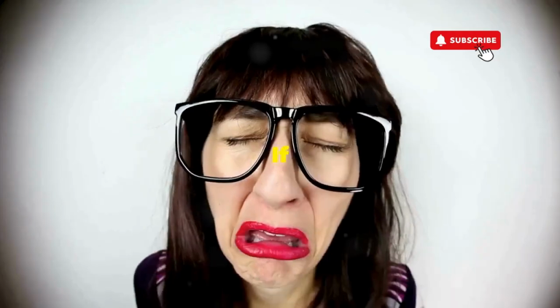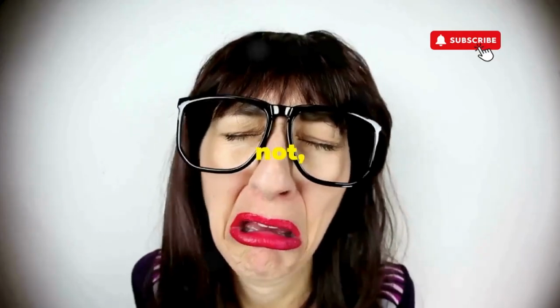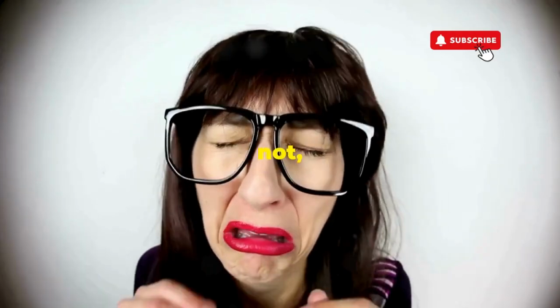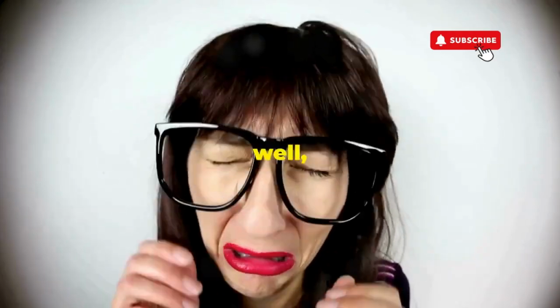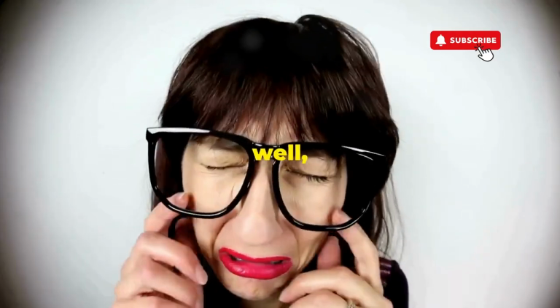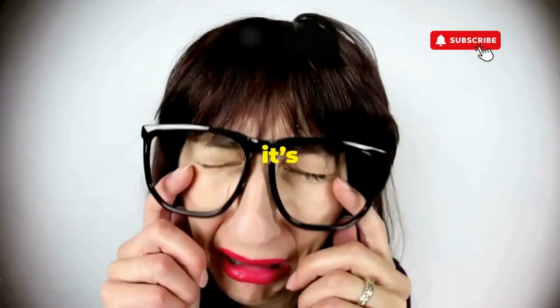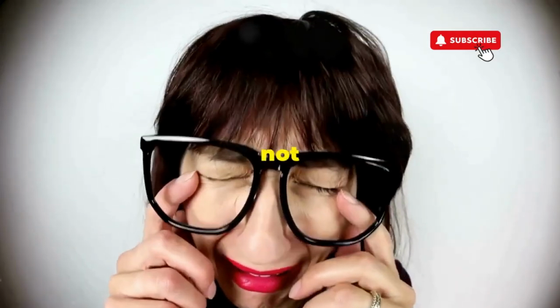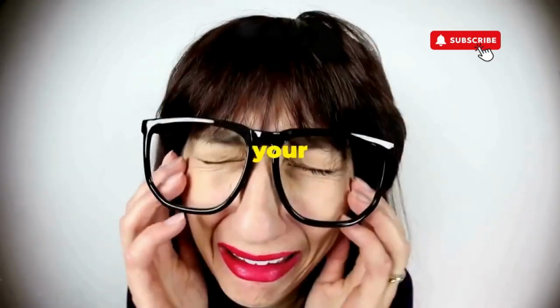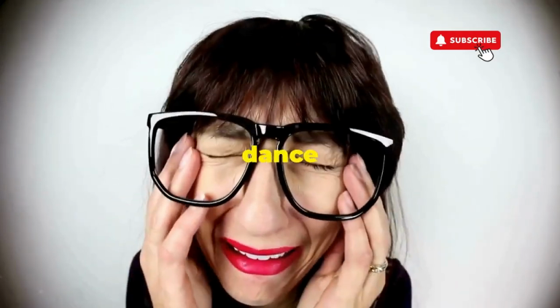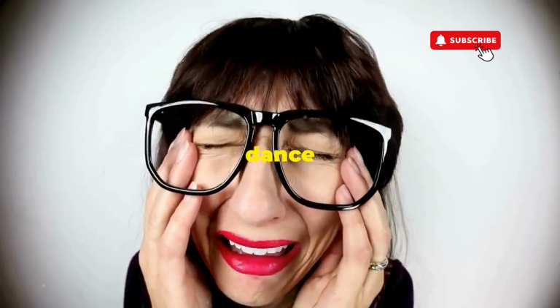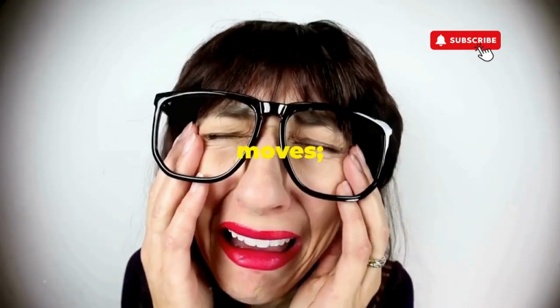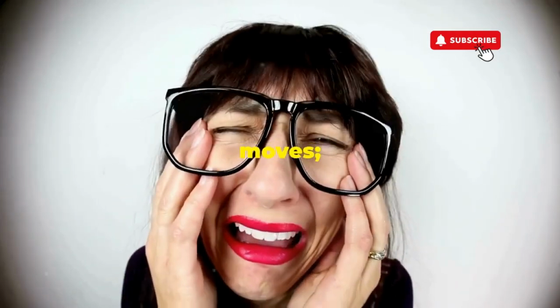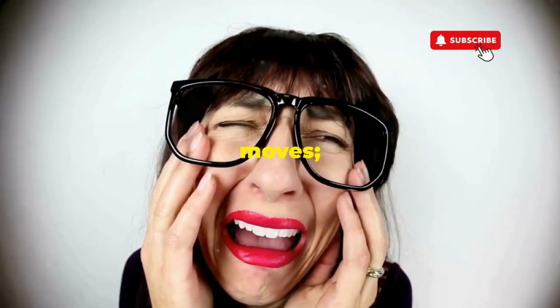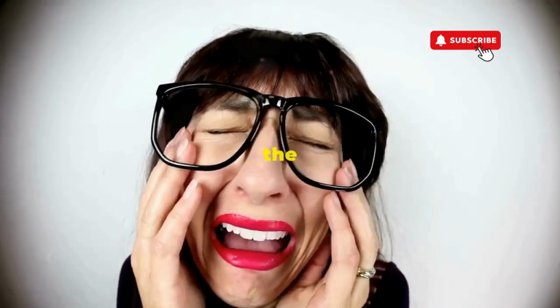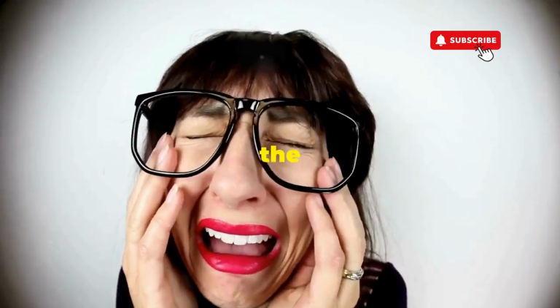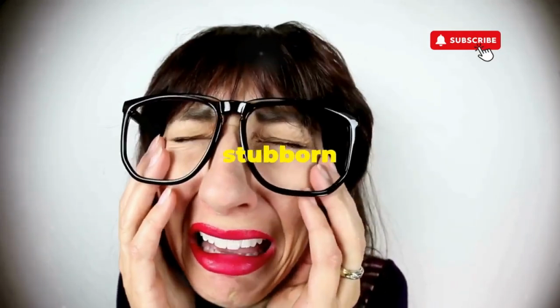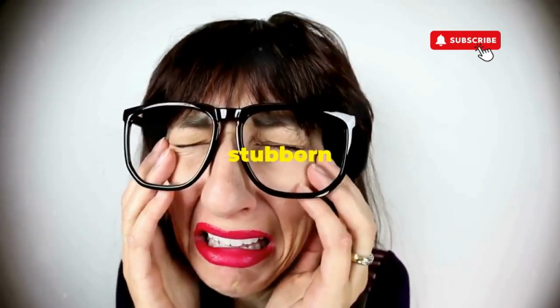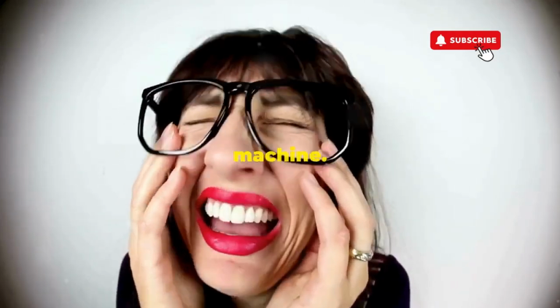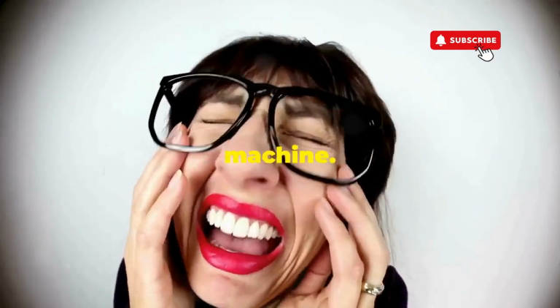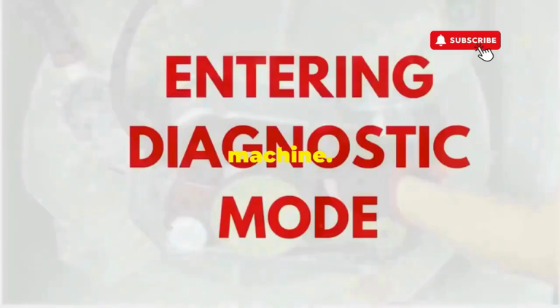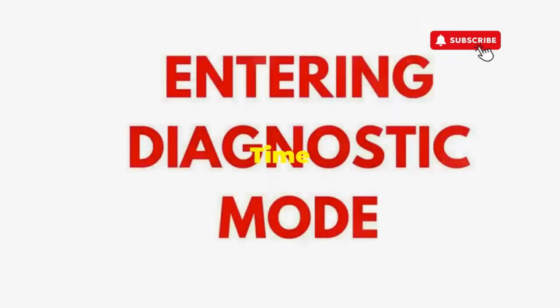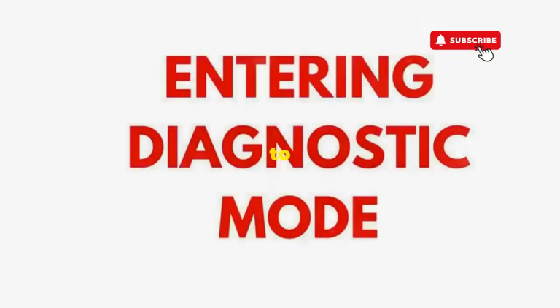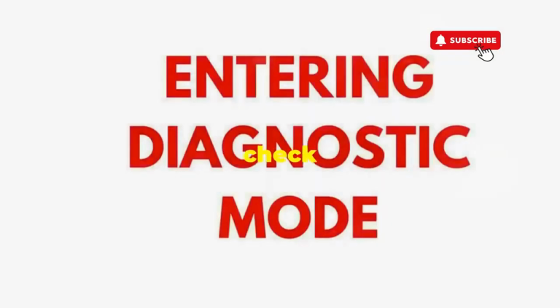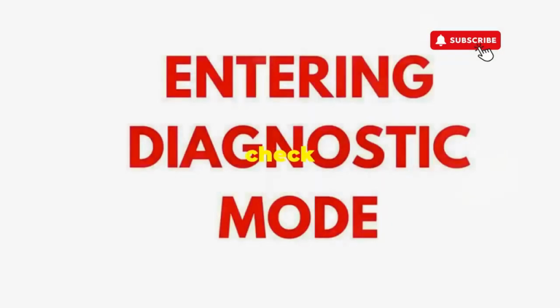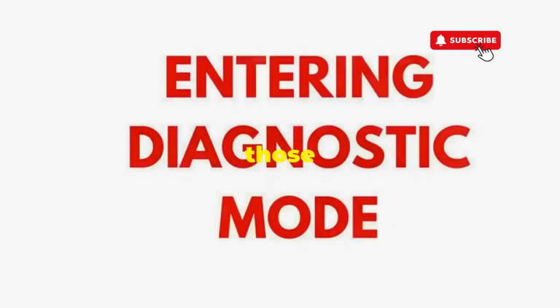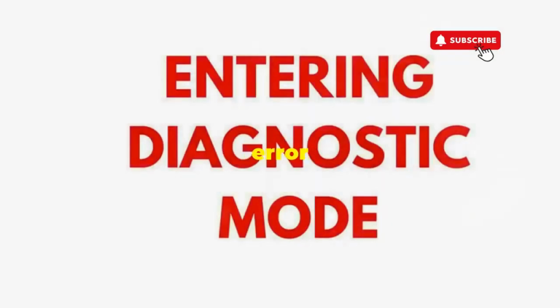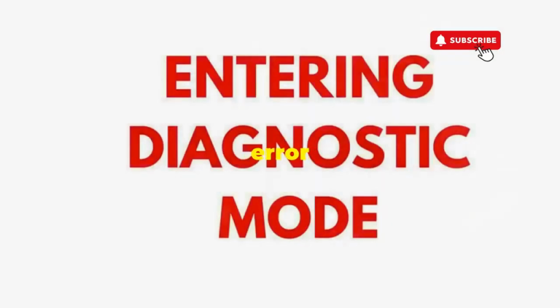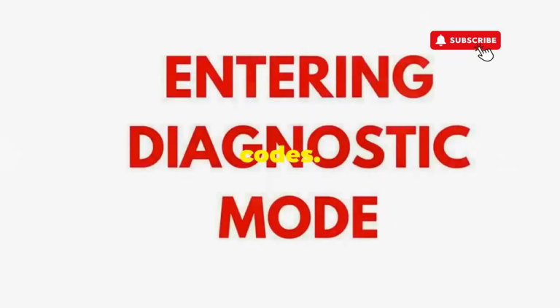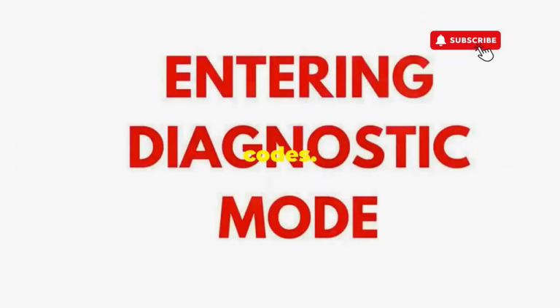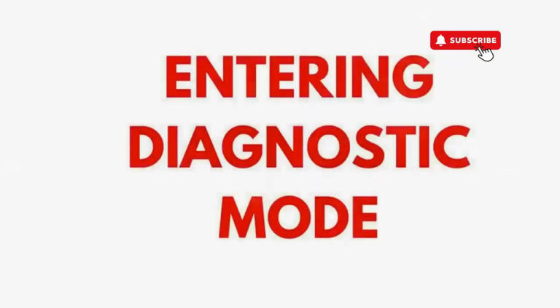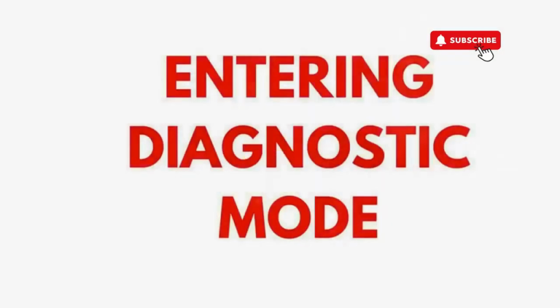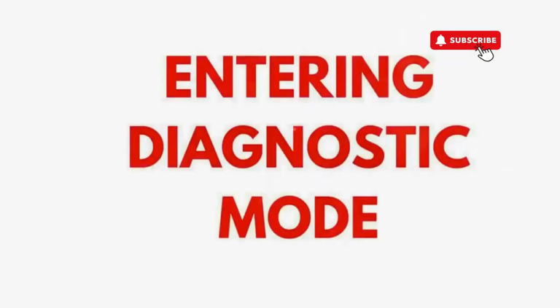If not, well, it's not your dance moves, it's the stubborn machine — time to check those error codes.